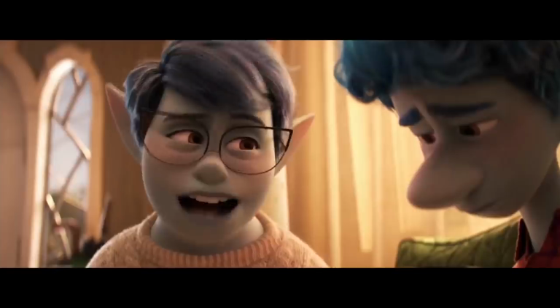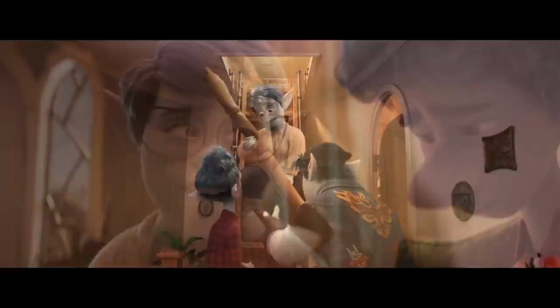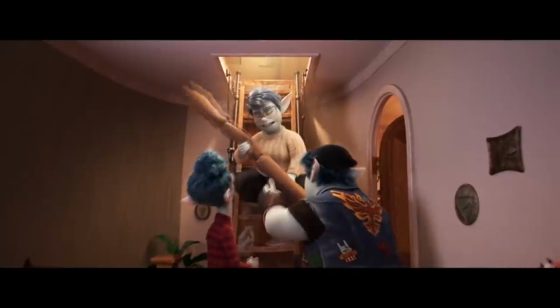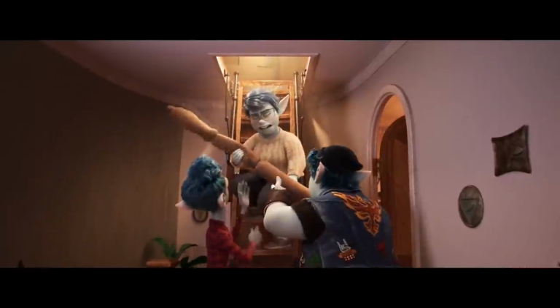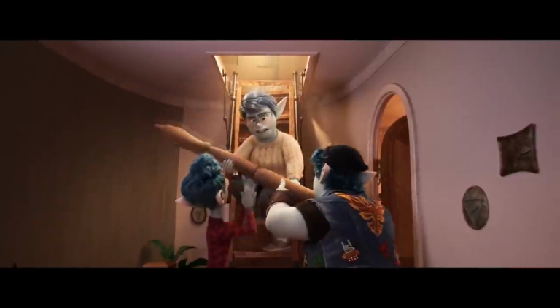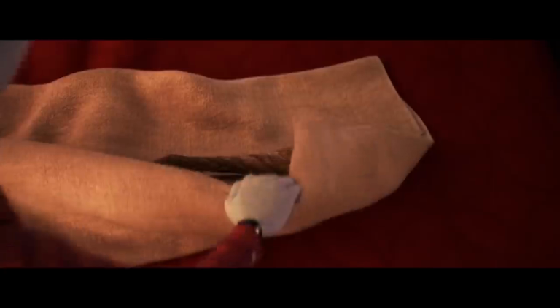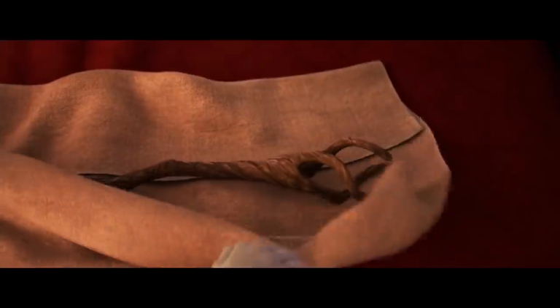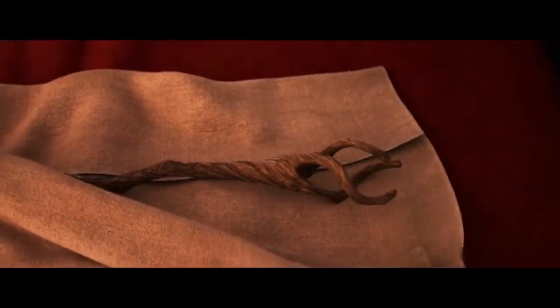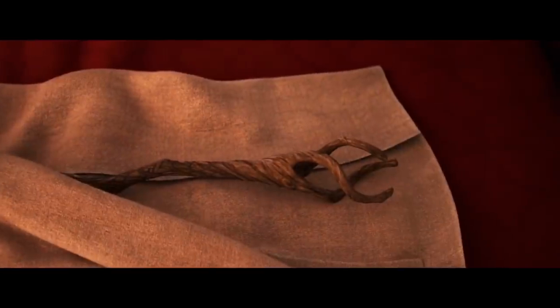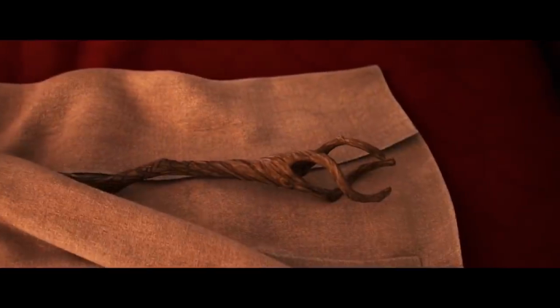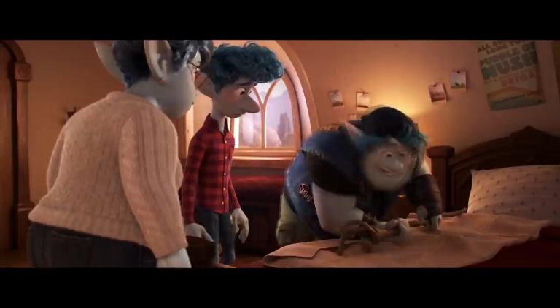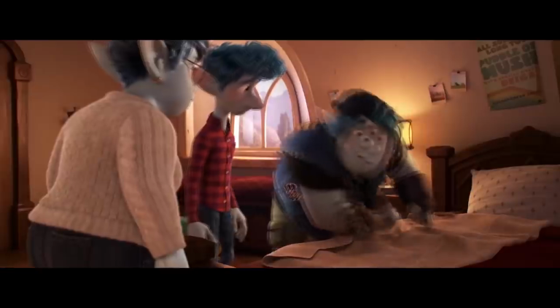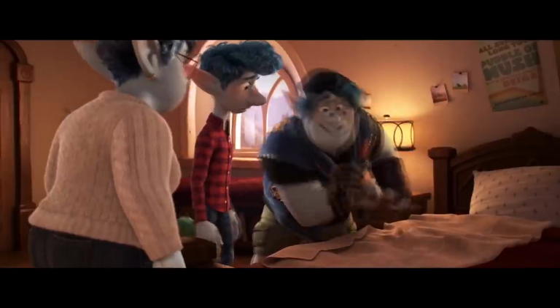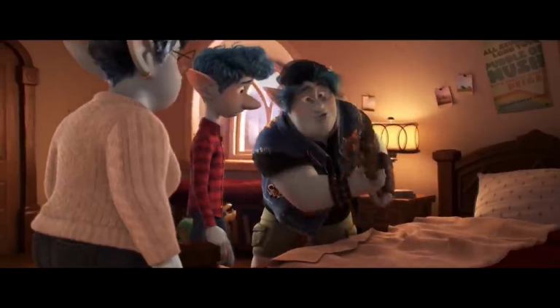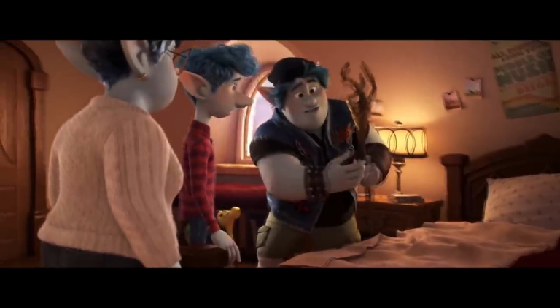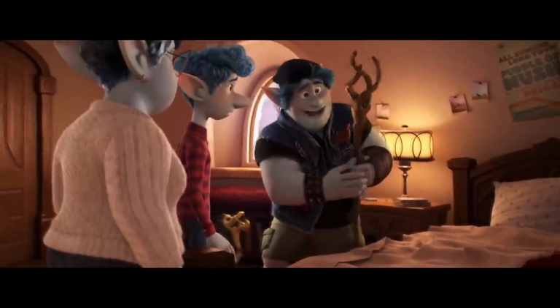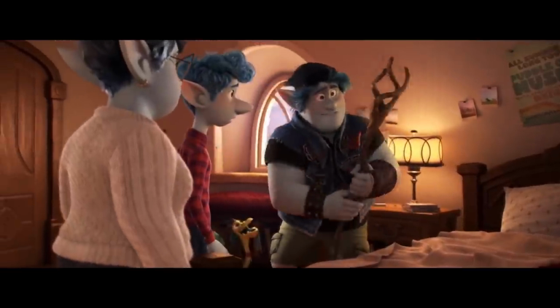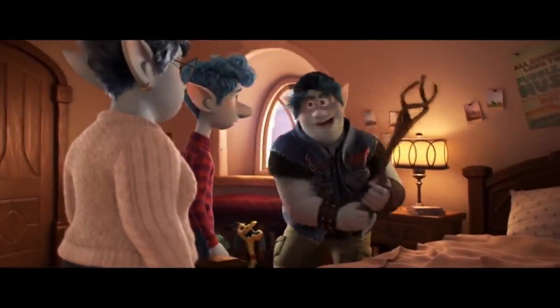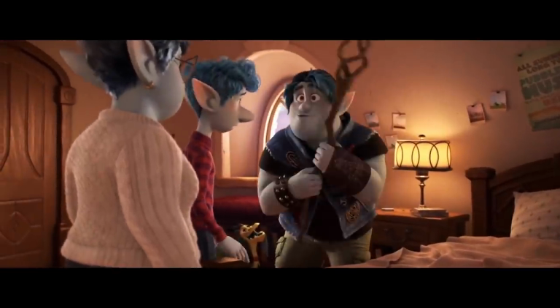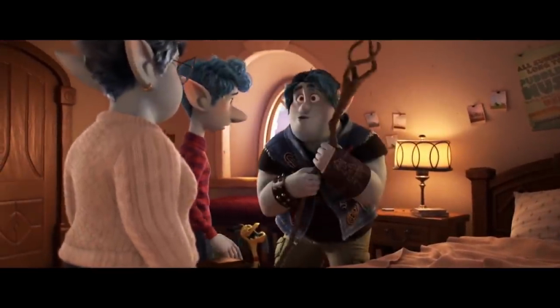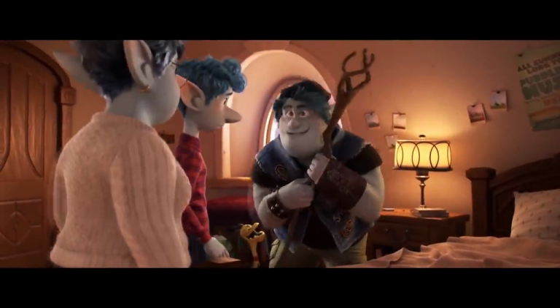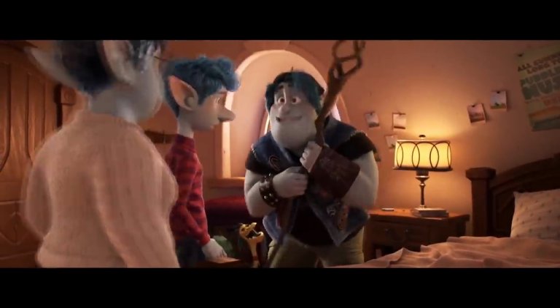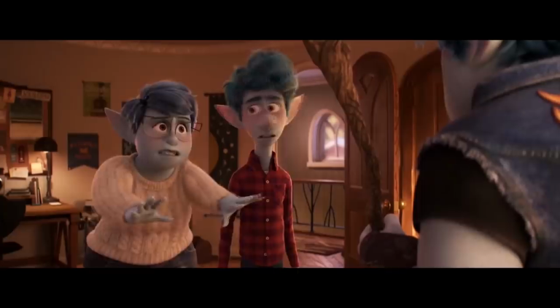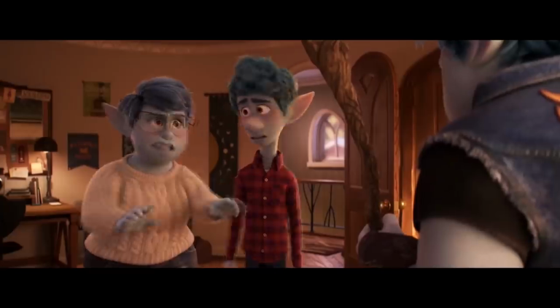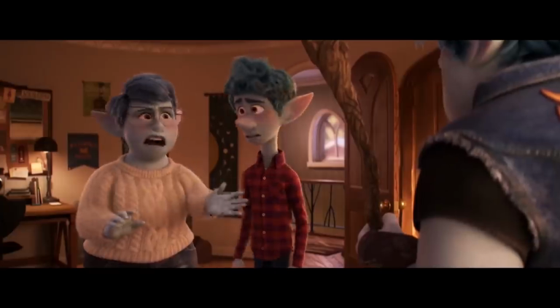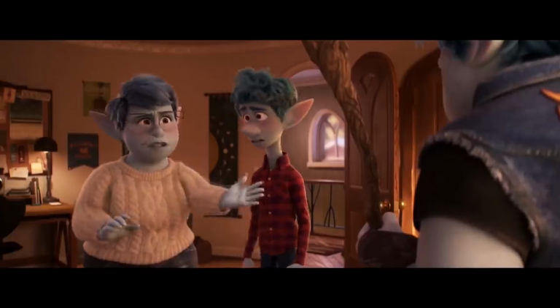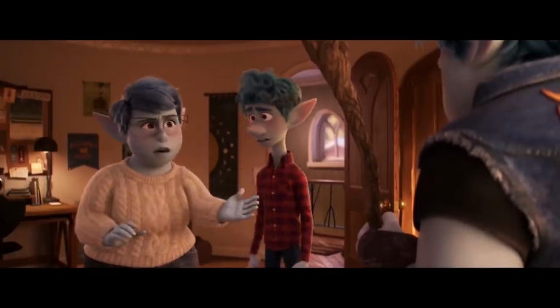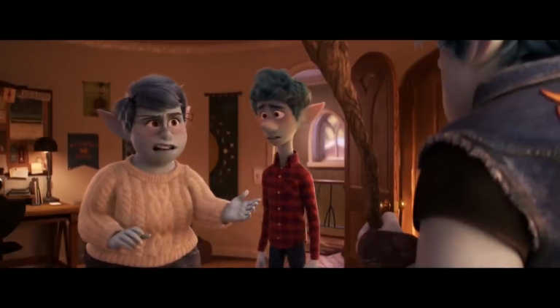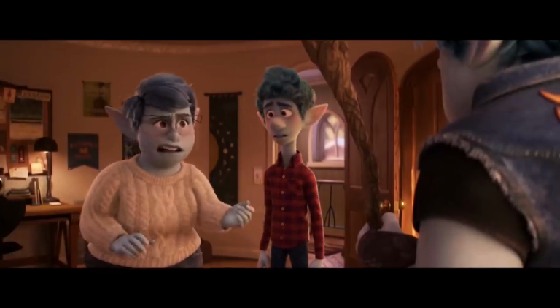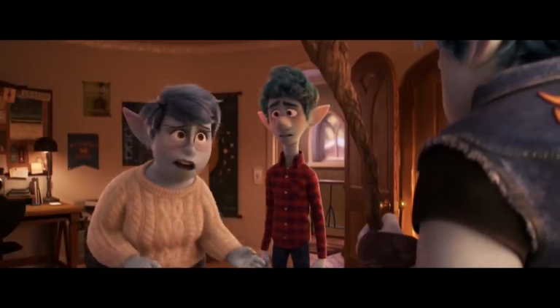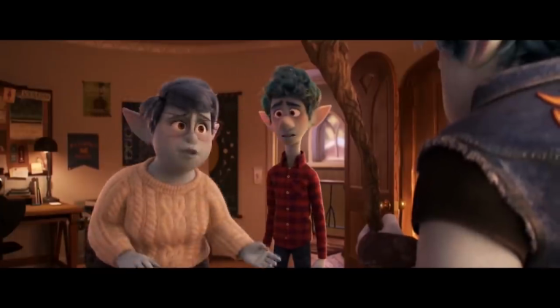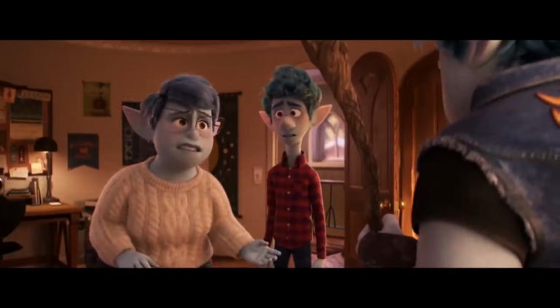I have a gift from your dad. It's a wizard staff. Dad was a wizard. Your dad was an electrician.